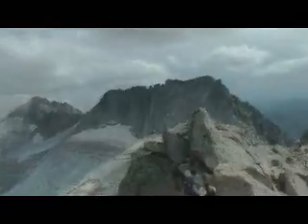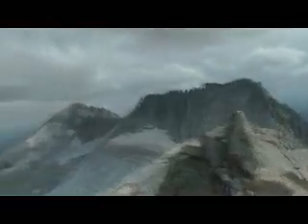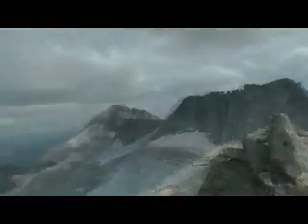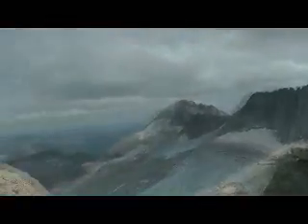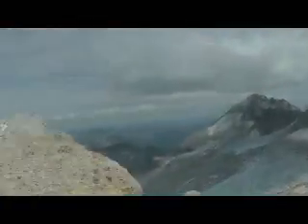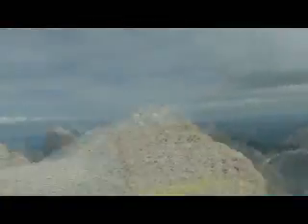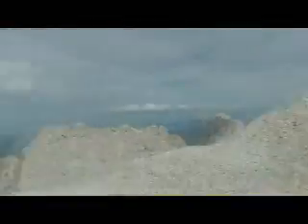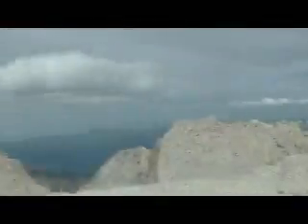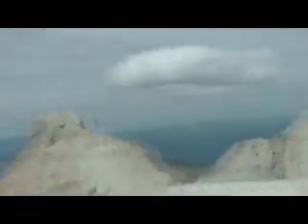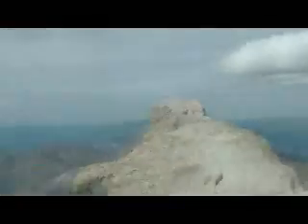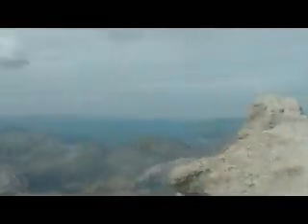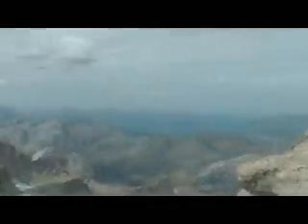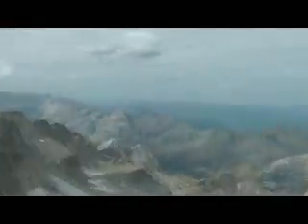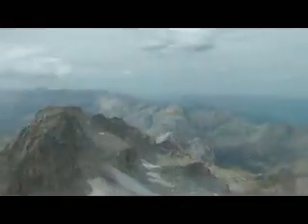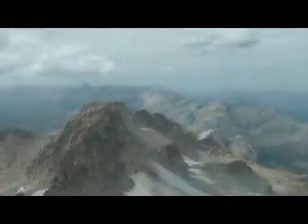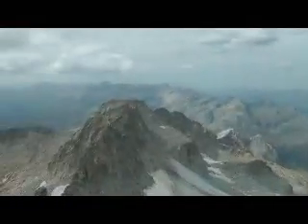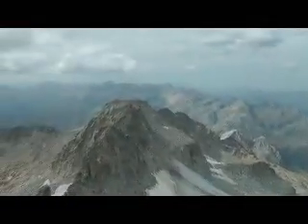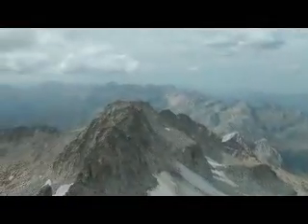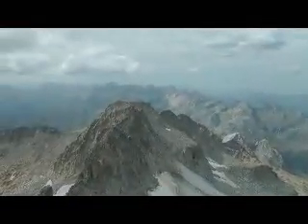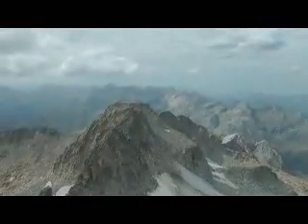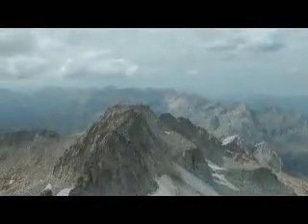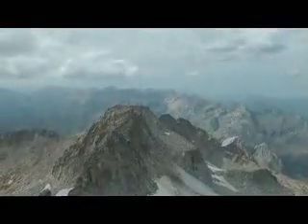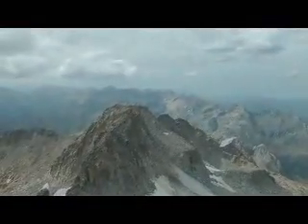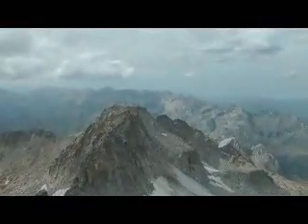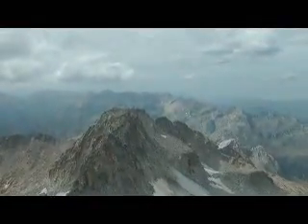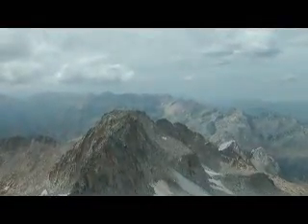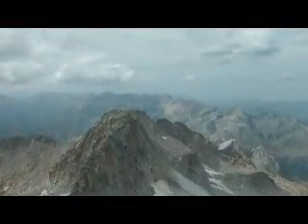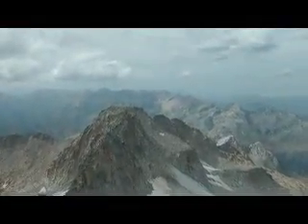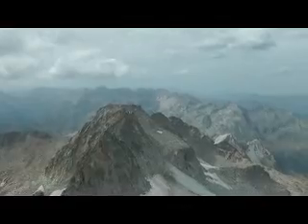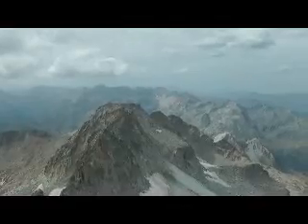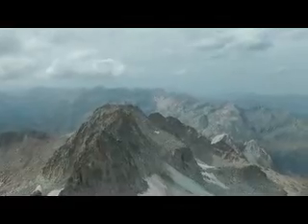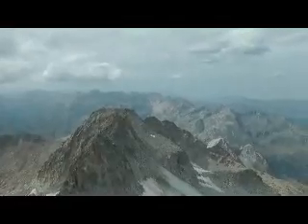Once on the ridge, it's a matter of going along a couple of hundred metres and you're on the summit.